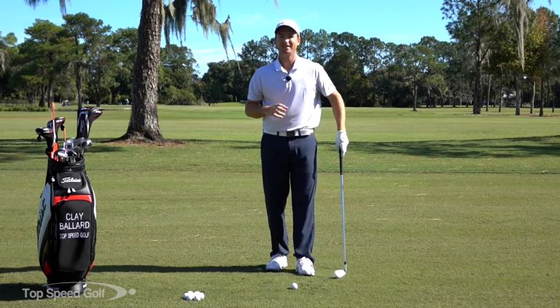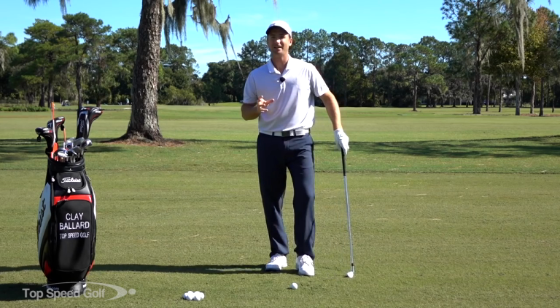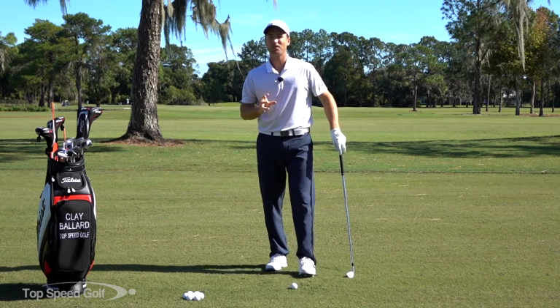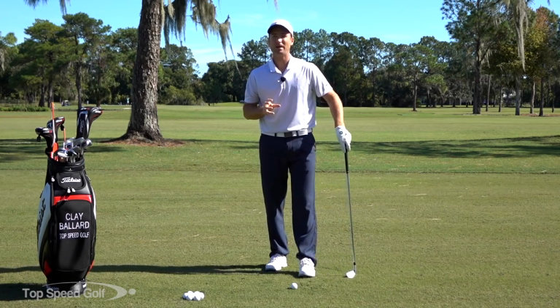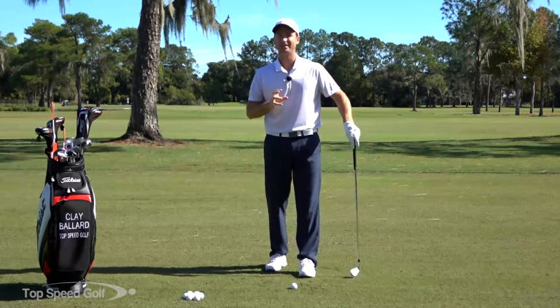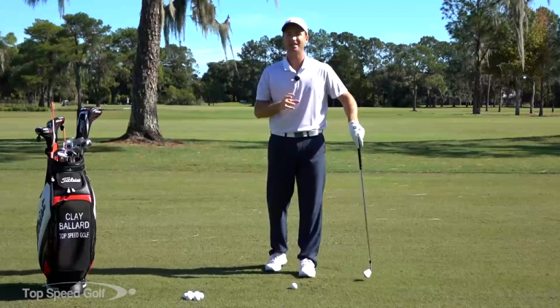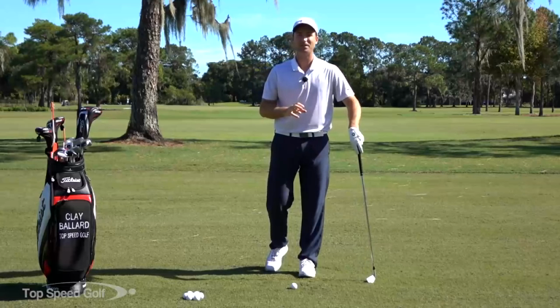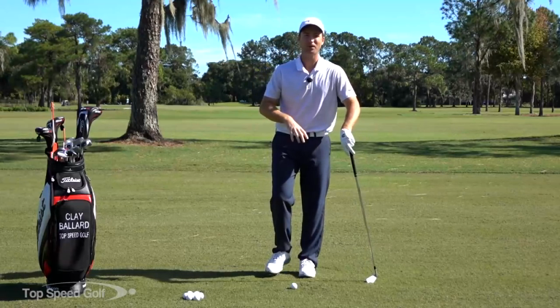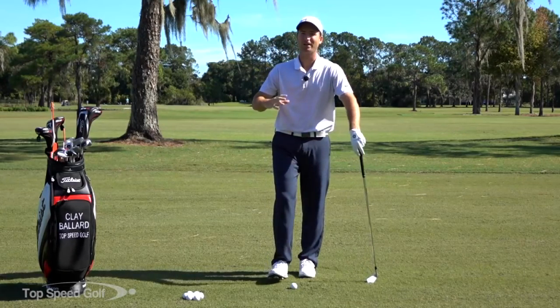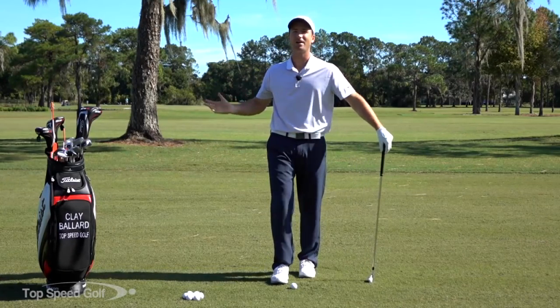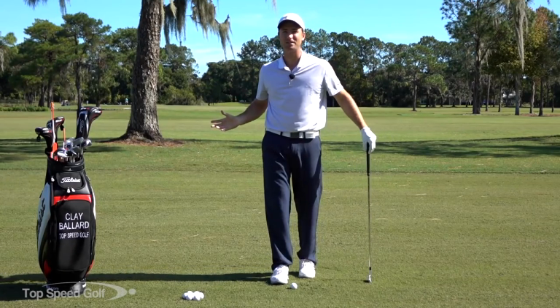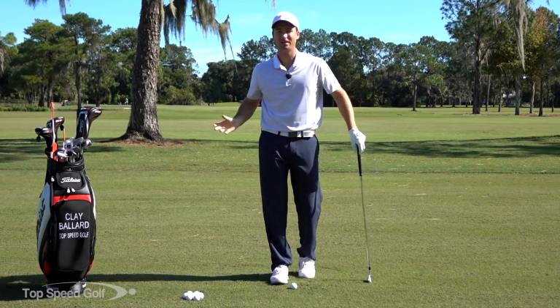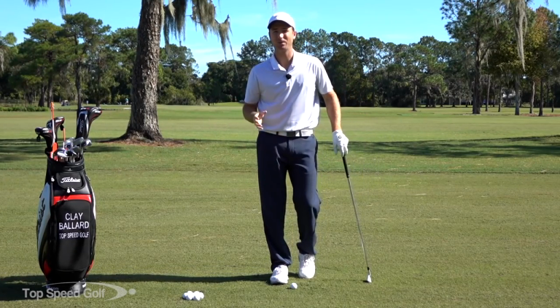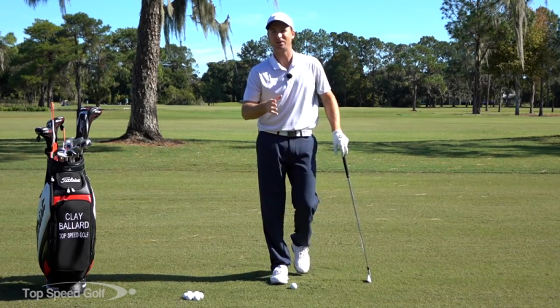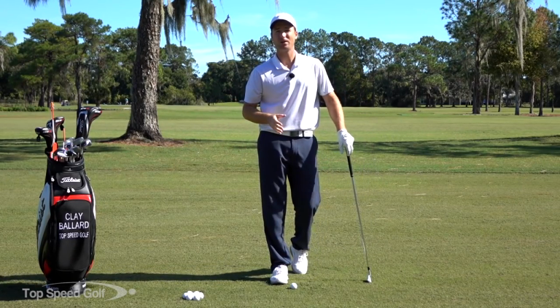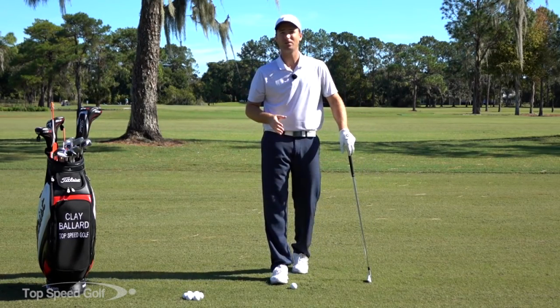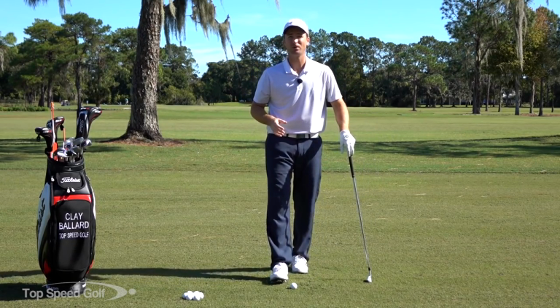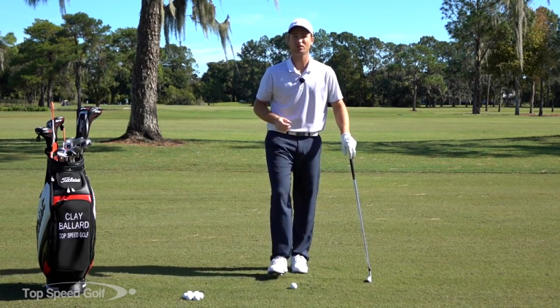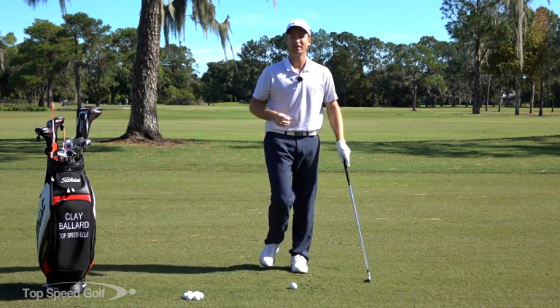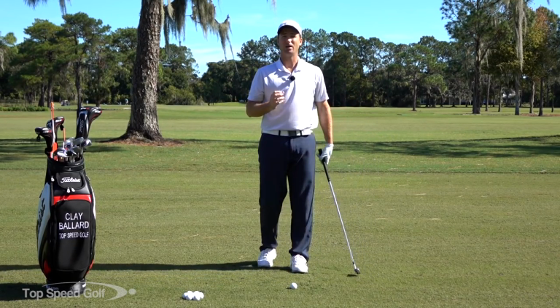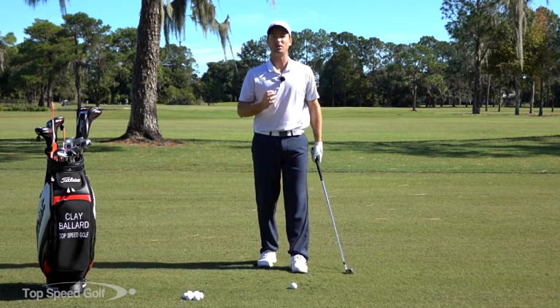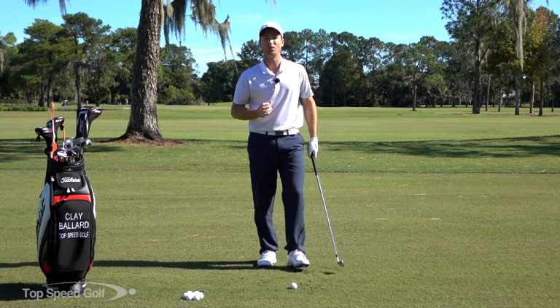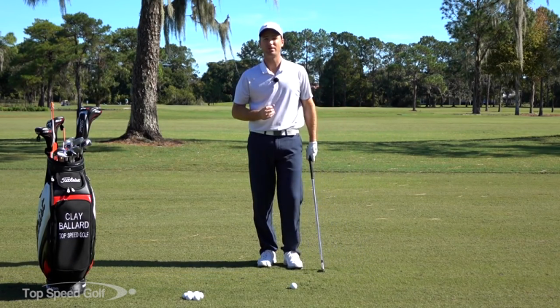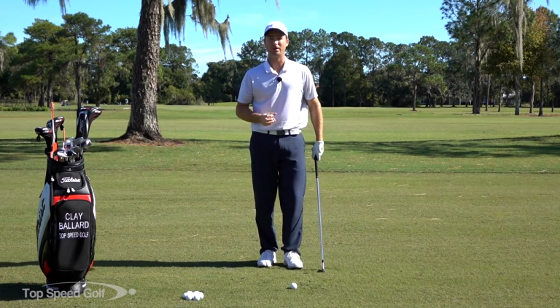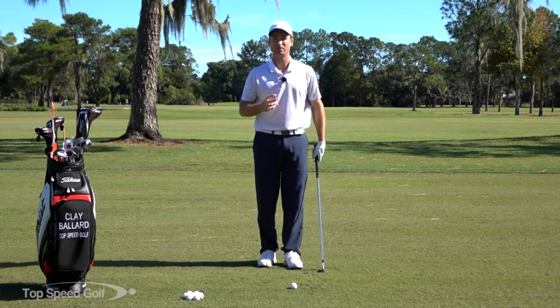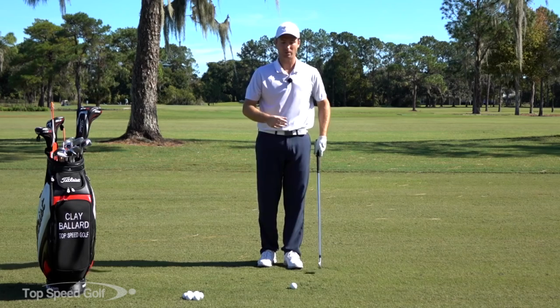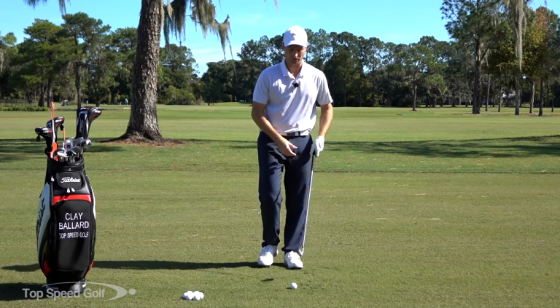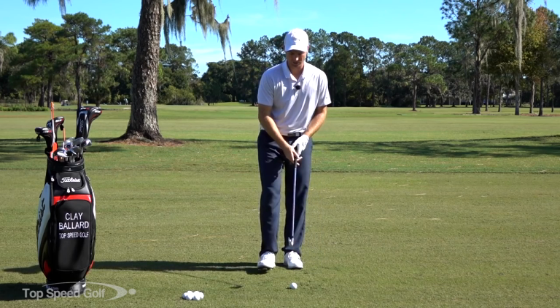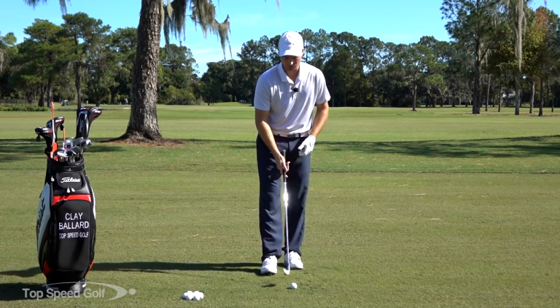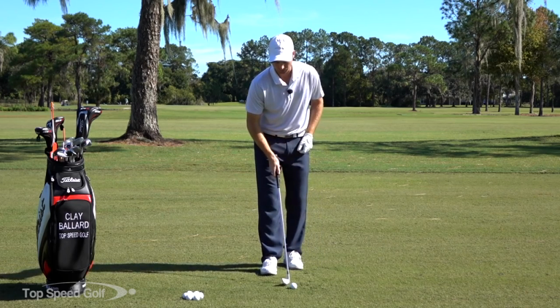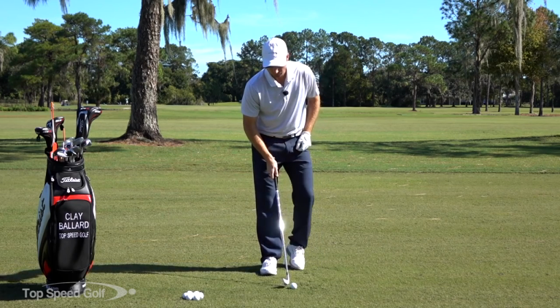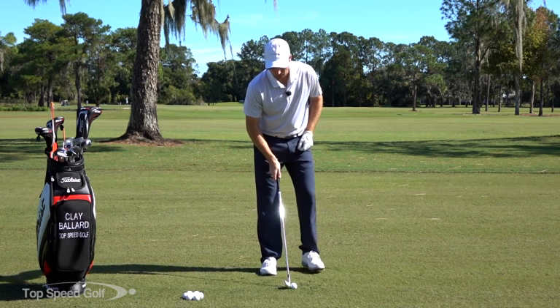Hey guys, welcome back. In today's video we're going to cut out all the talking and get straight to the drills to help you get rid of the flips. It's going to be a progression drill.